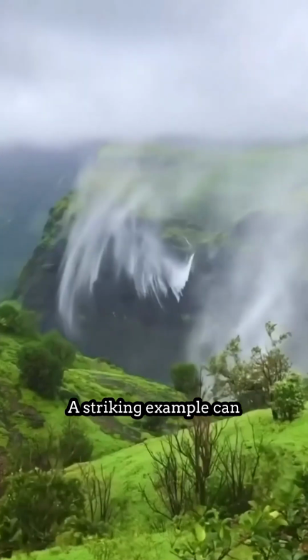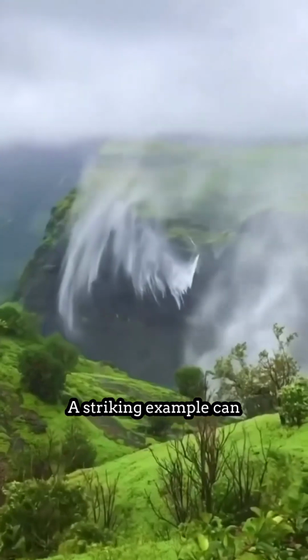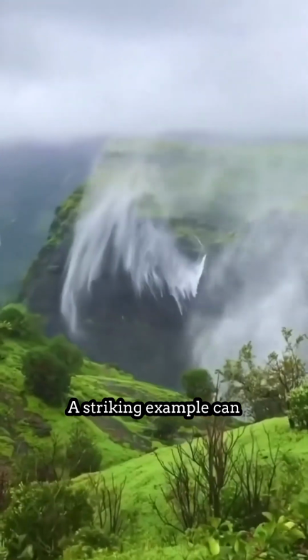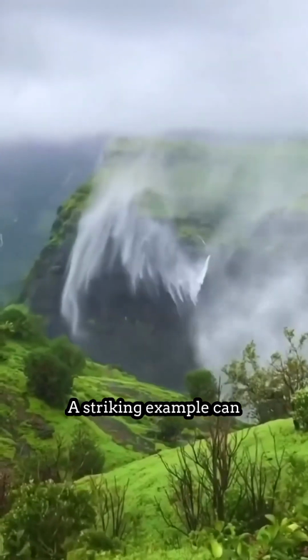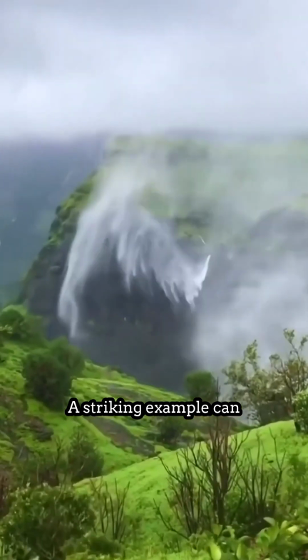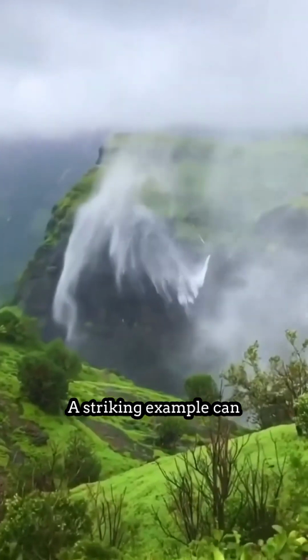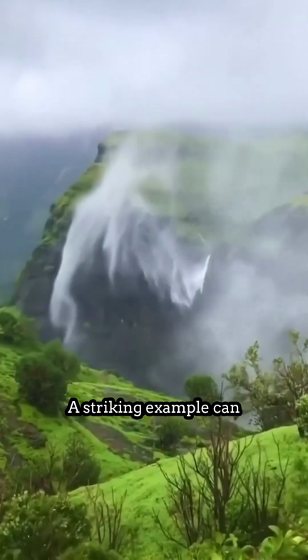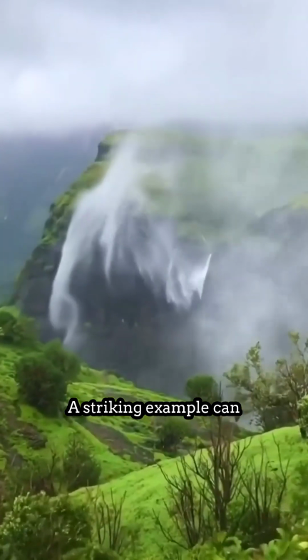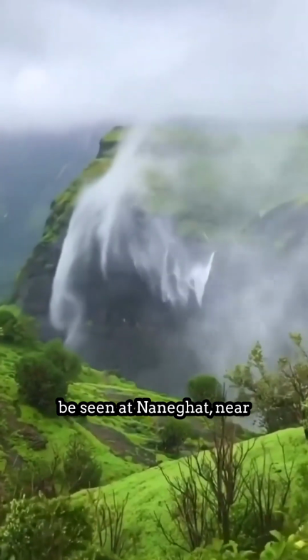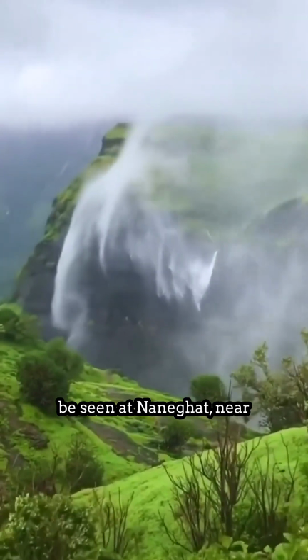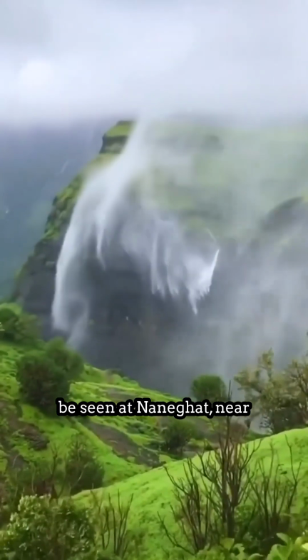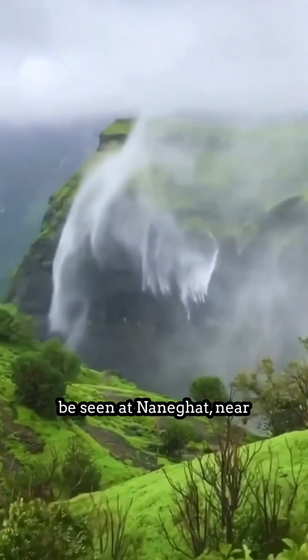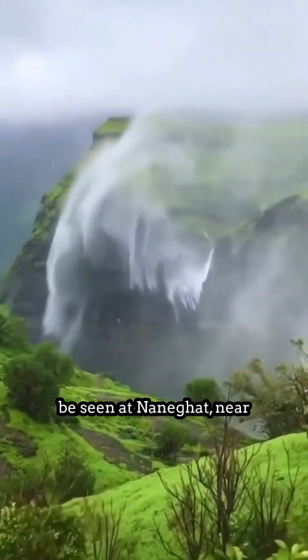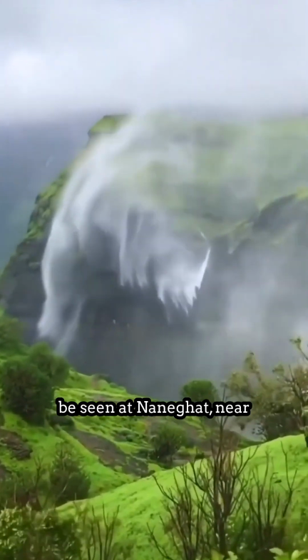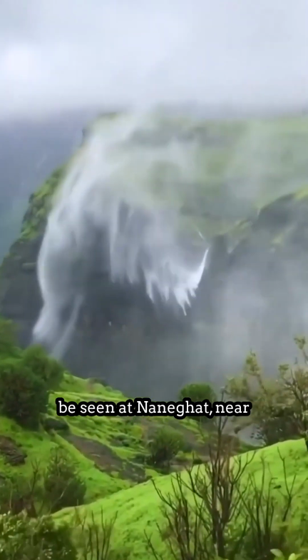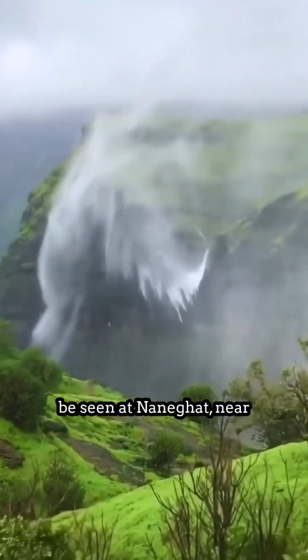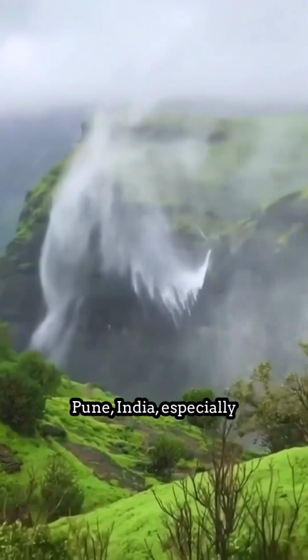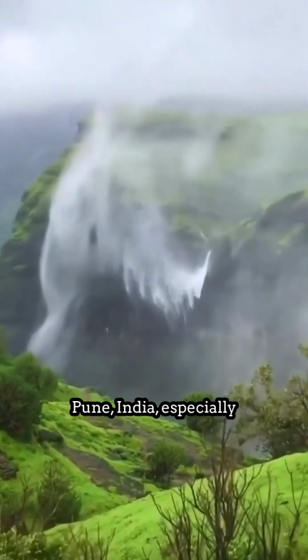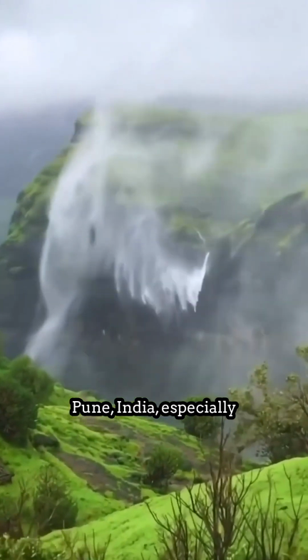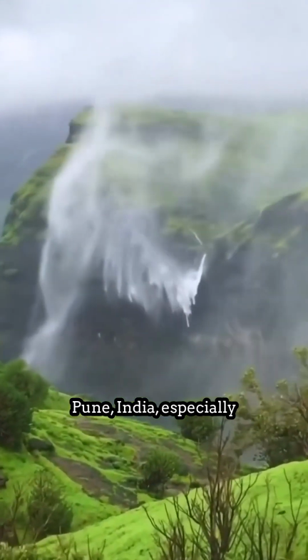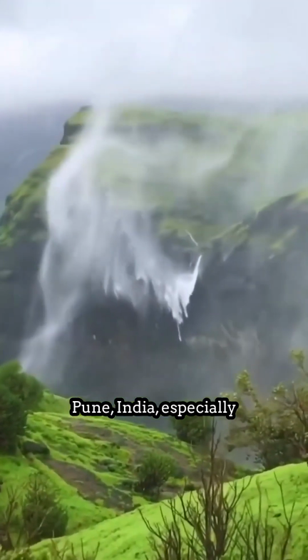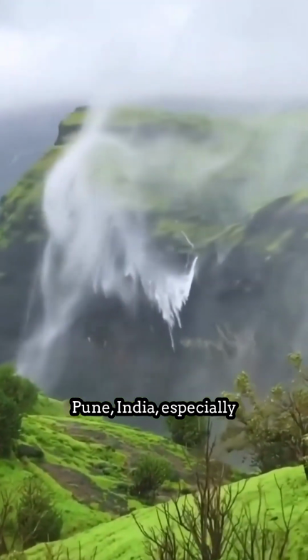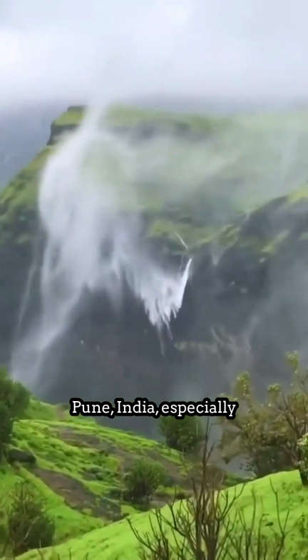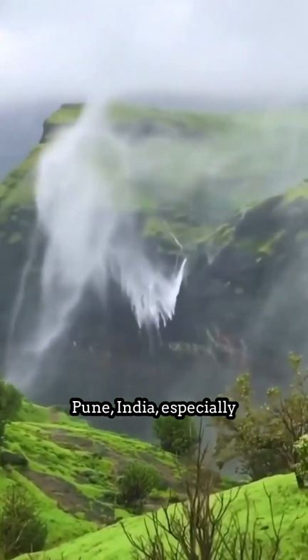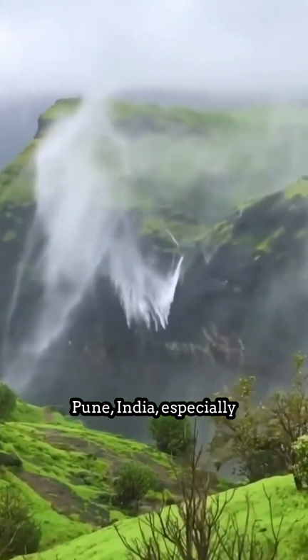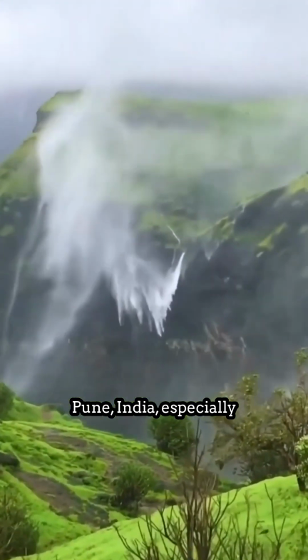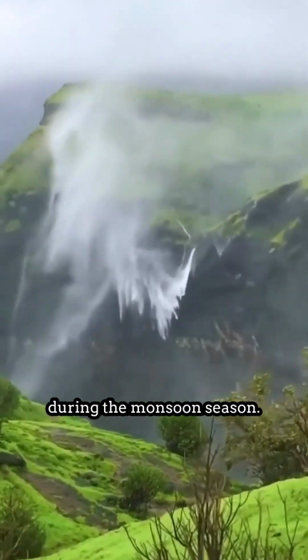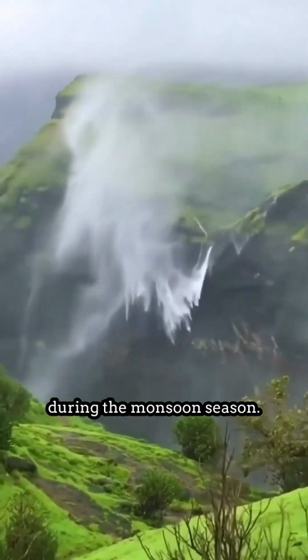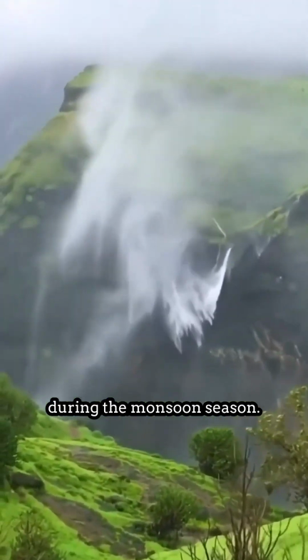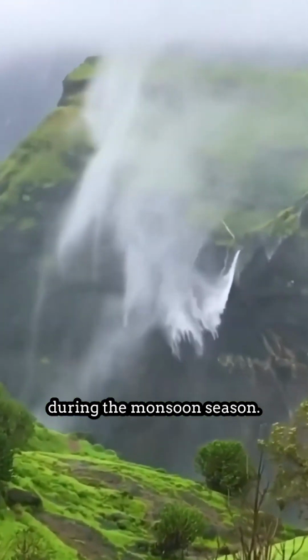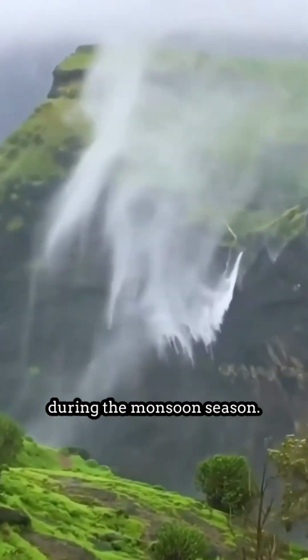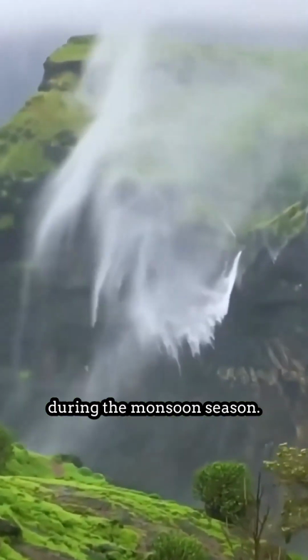A striking example can be seen at Nanagat, near Pune, India, especially during the monsoon season.